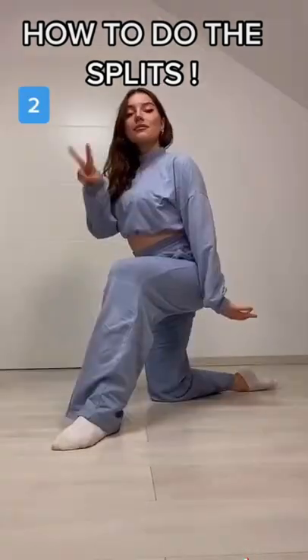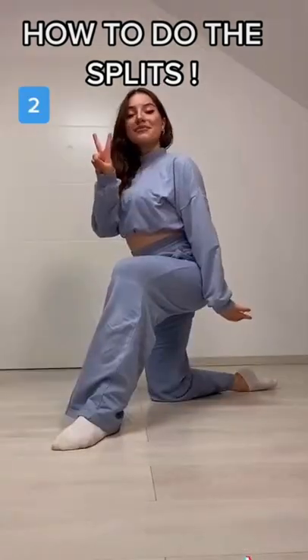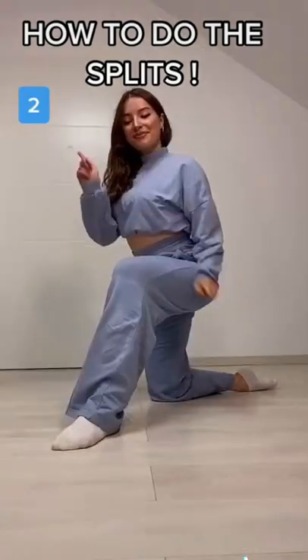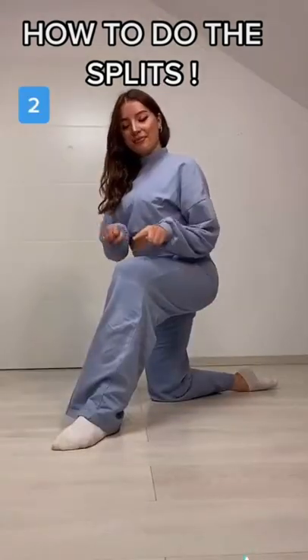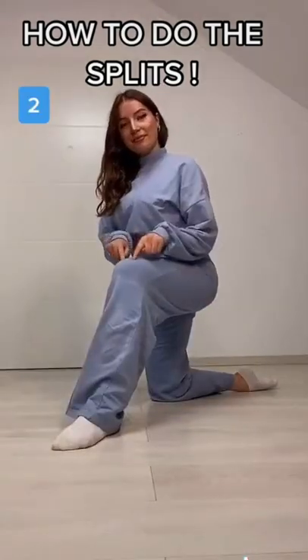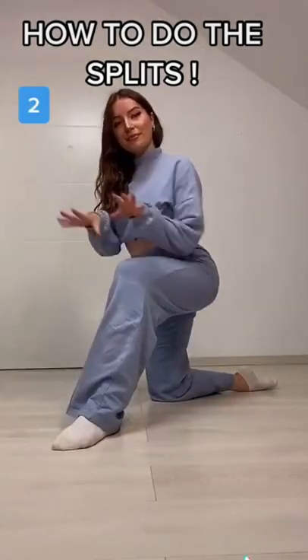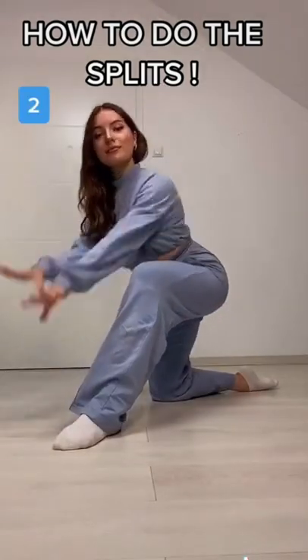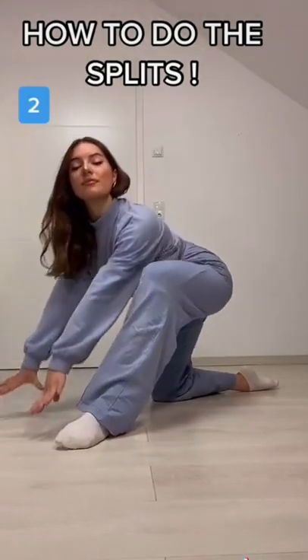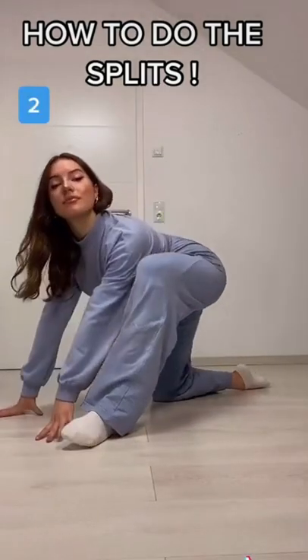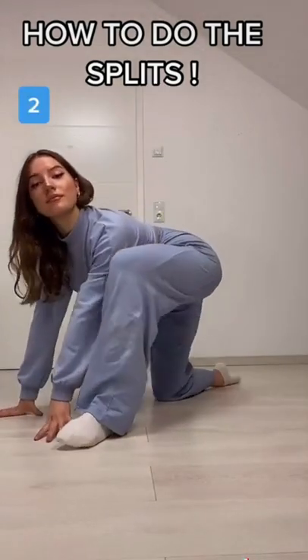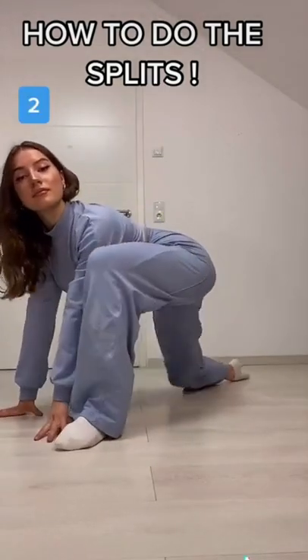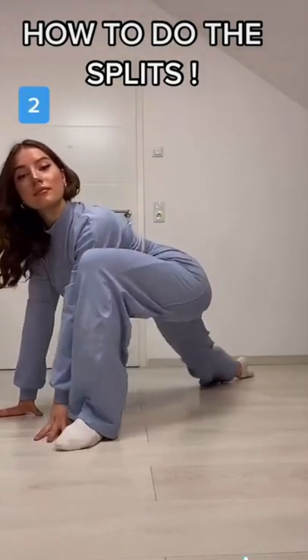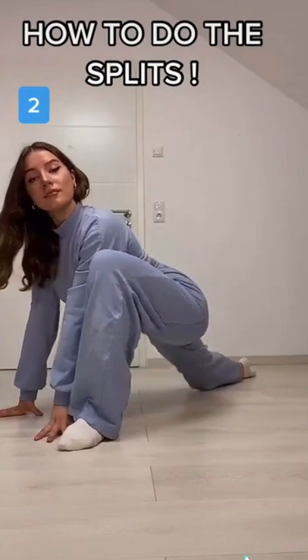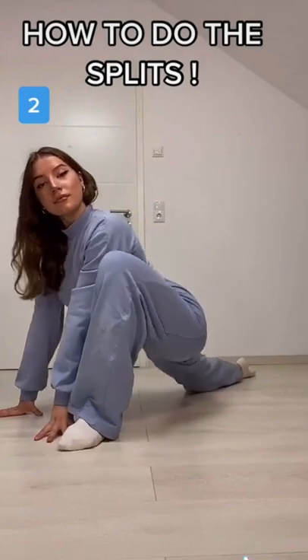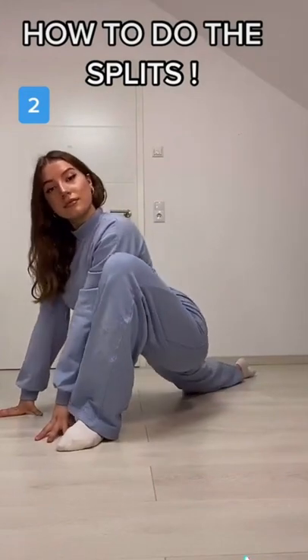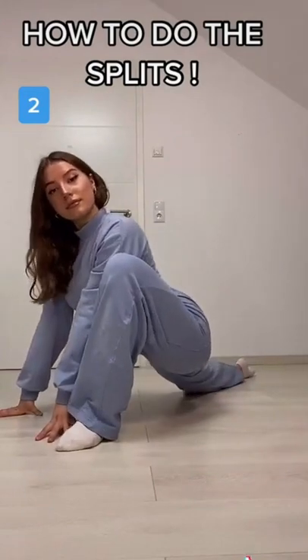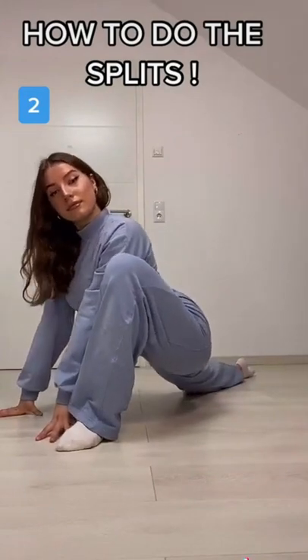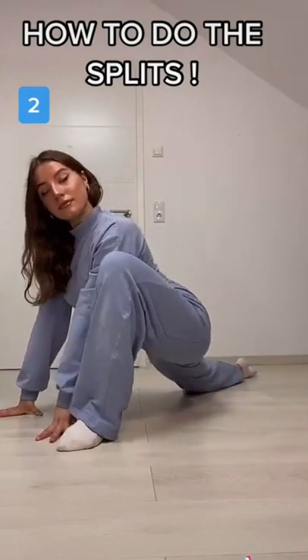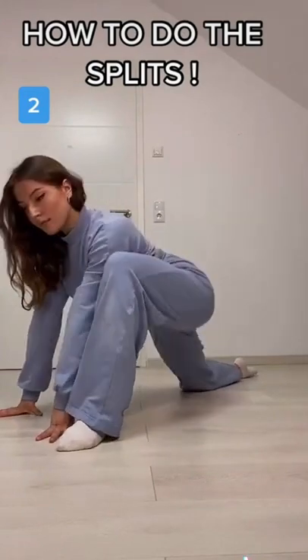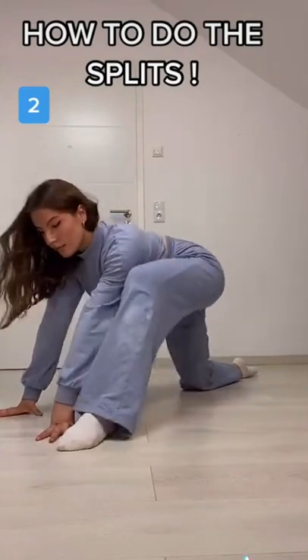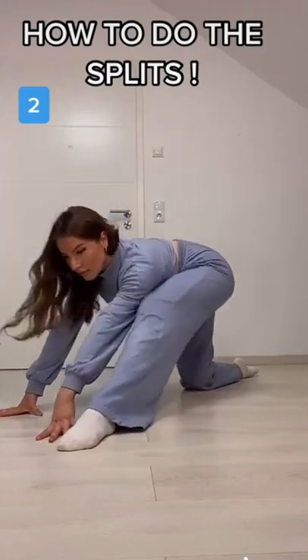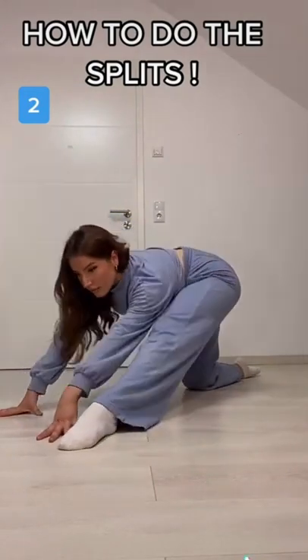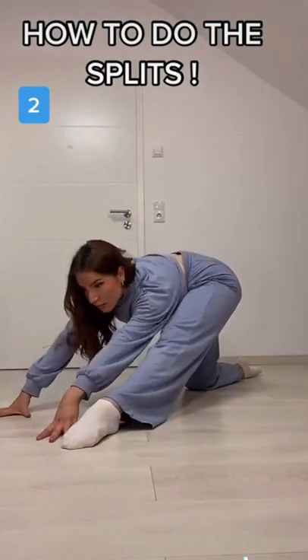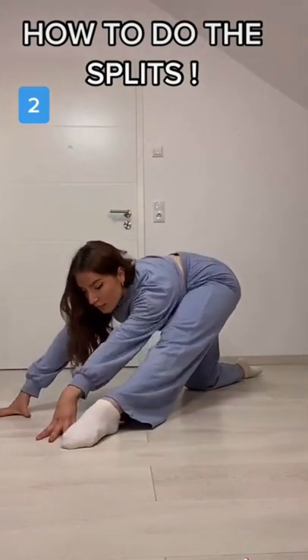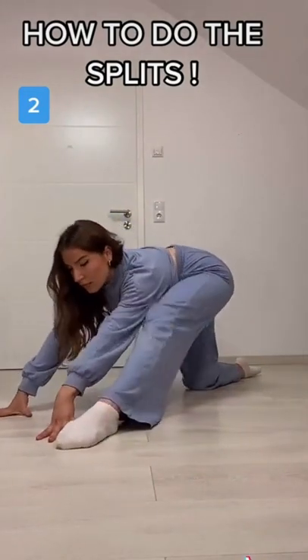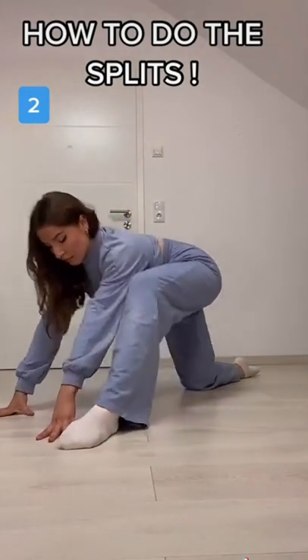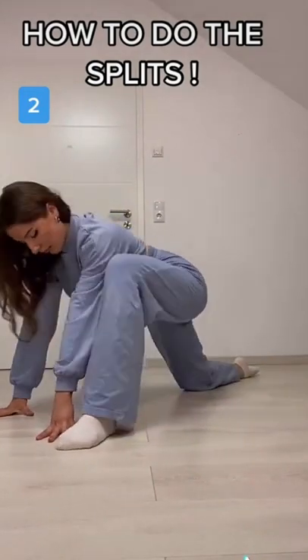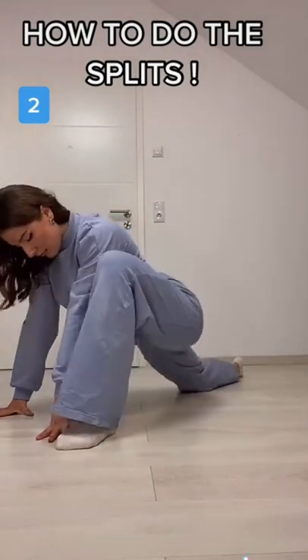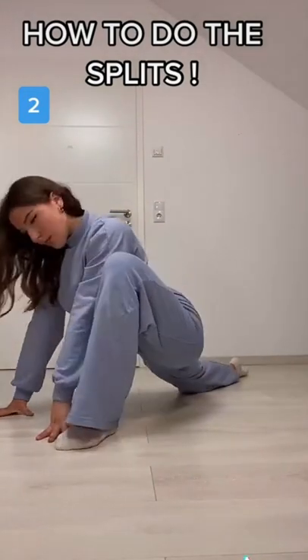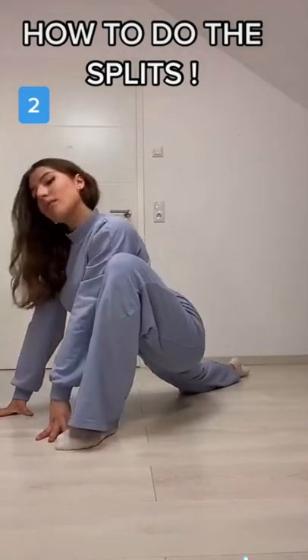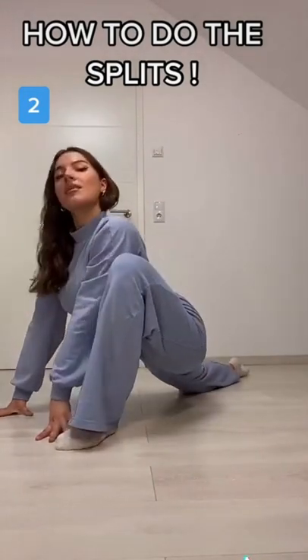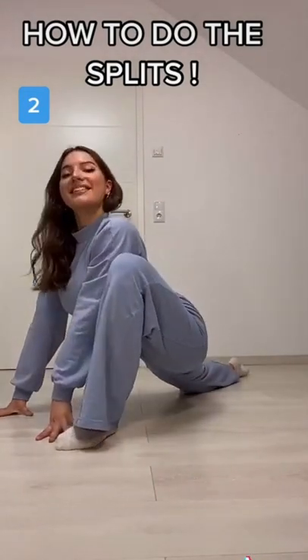Second stretch, you're gonna get on like one knee, and you're gonna move your hips forward, and then keep pushing back and forth. It will teach you how to keep your hips forward.